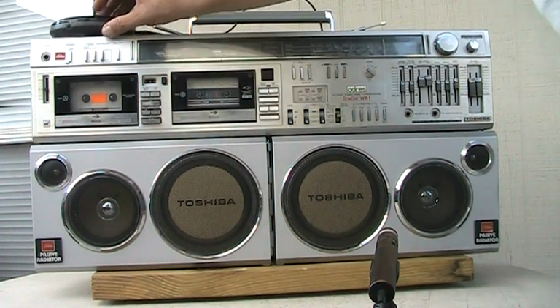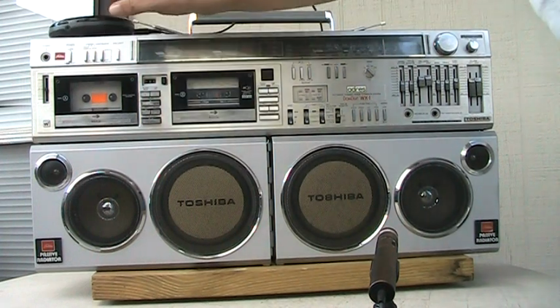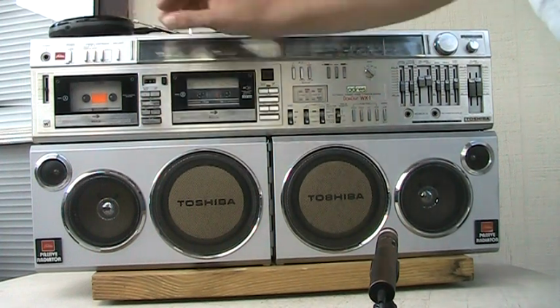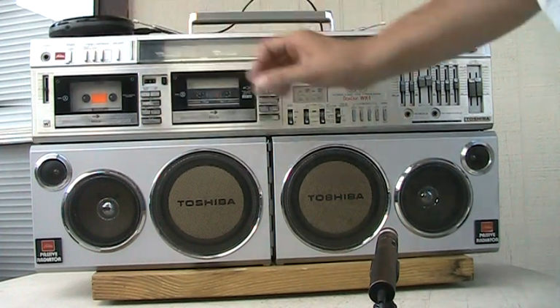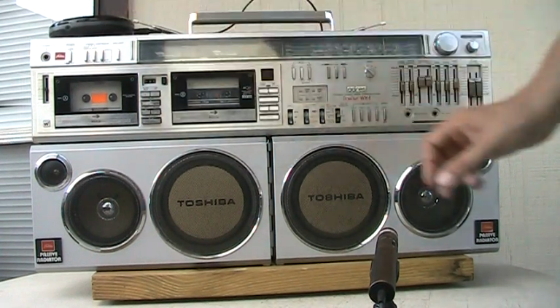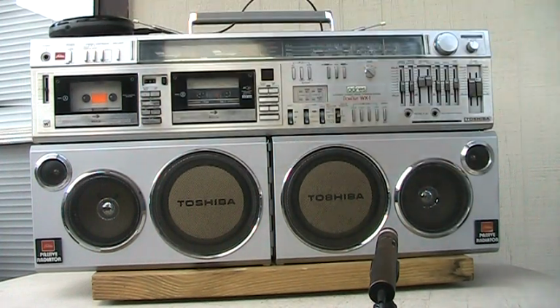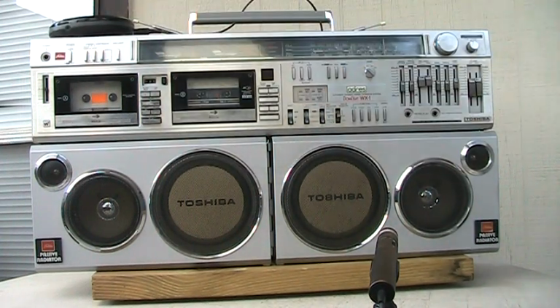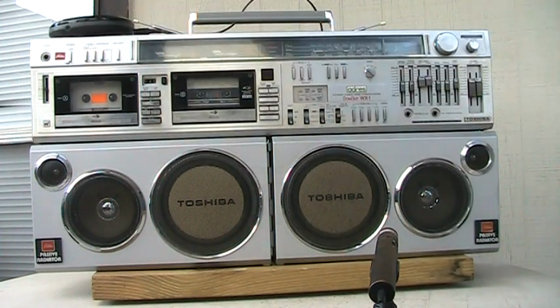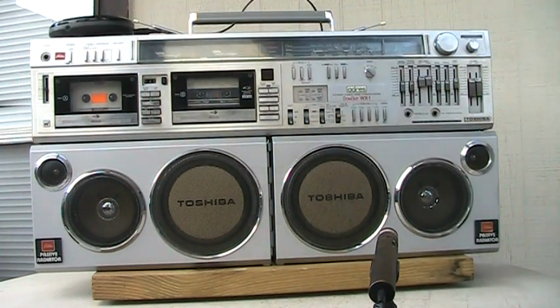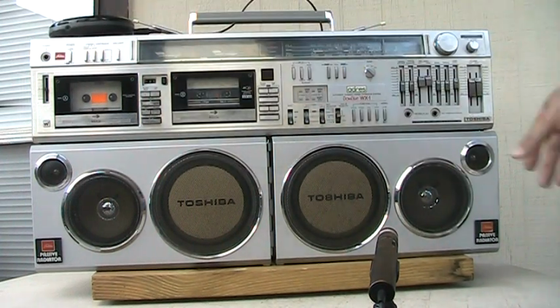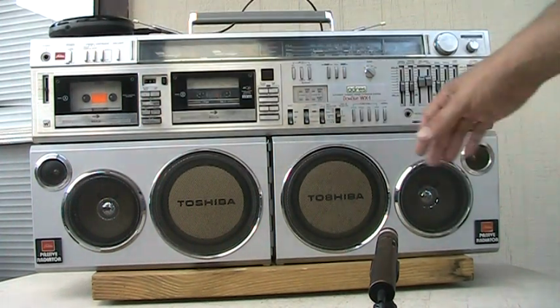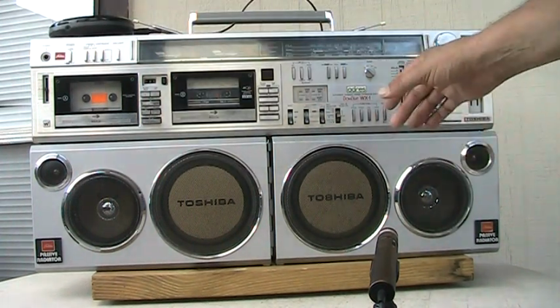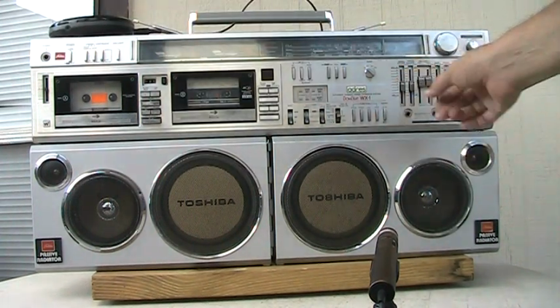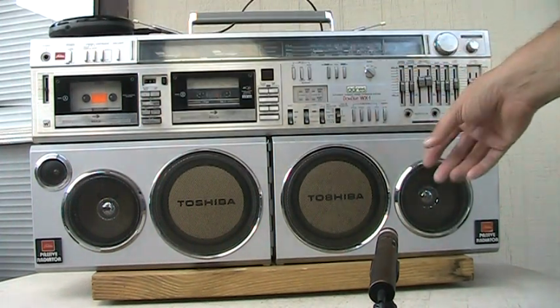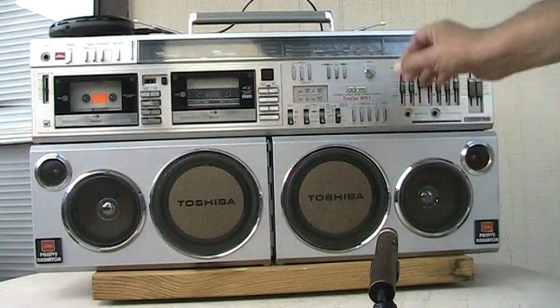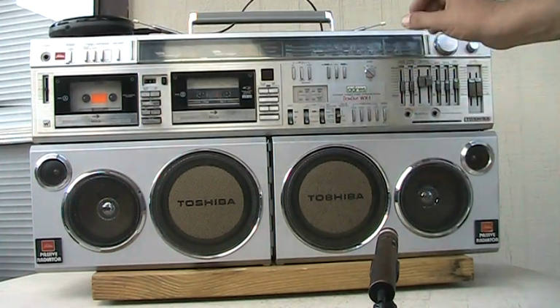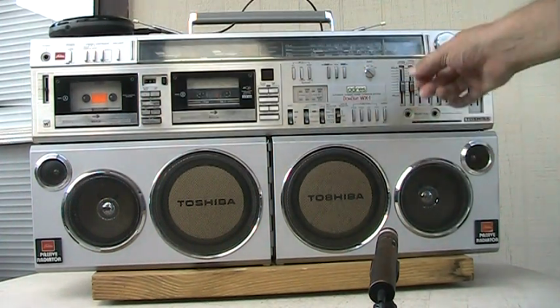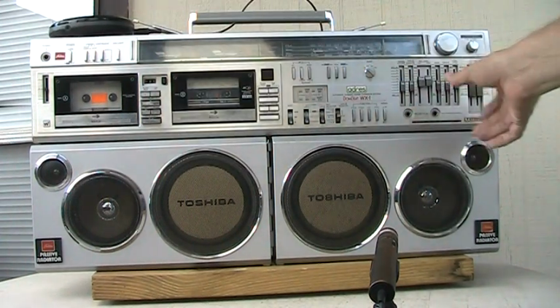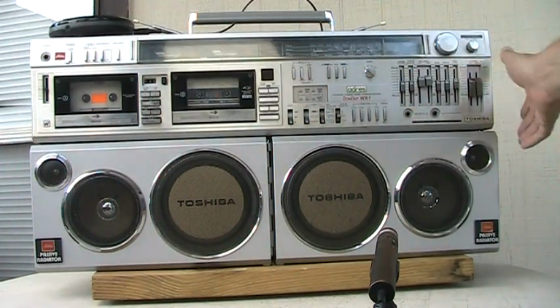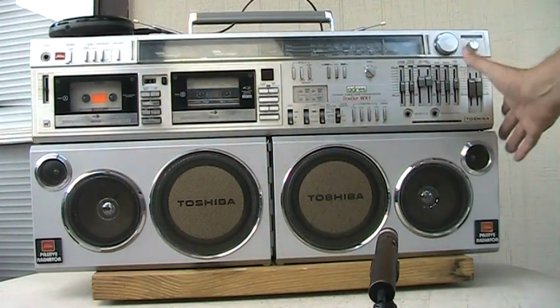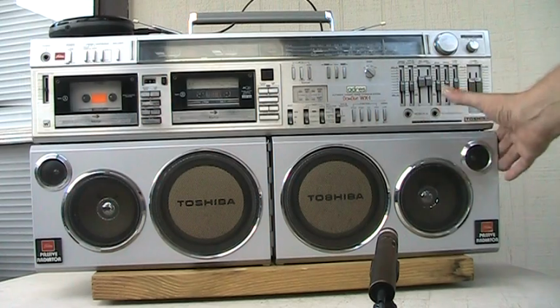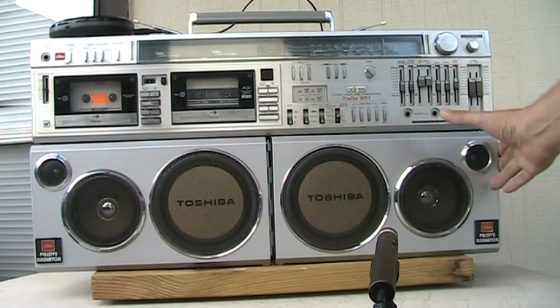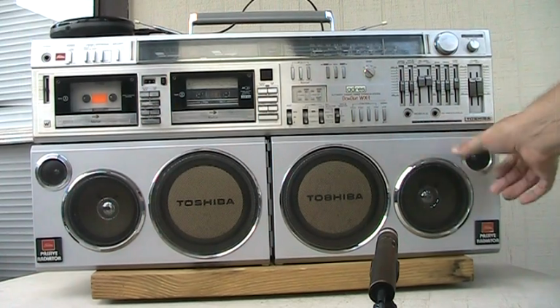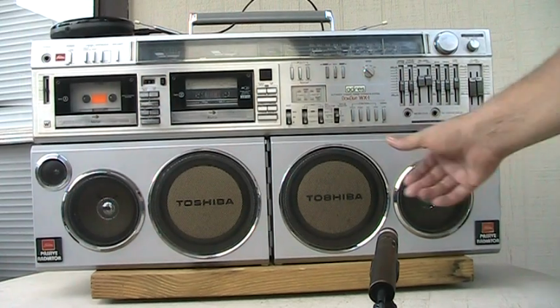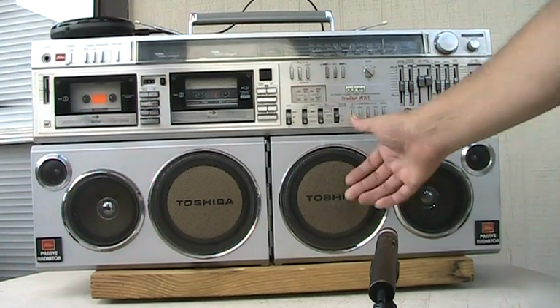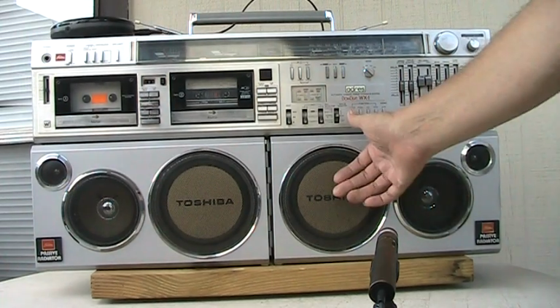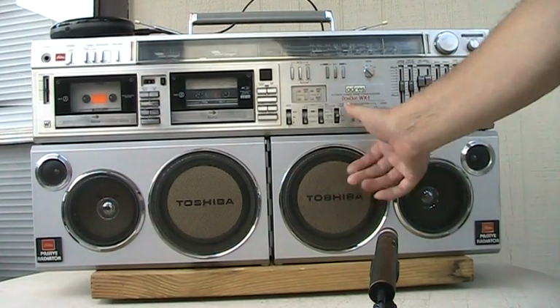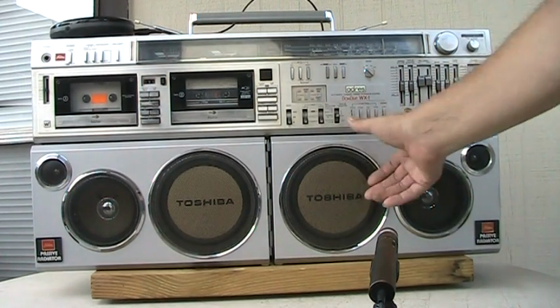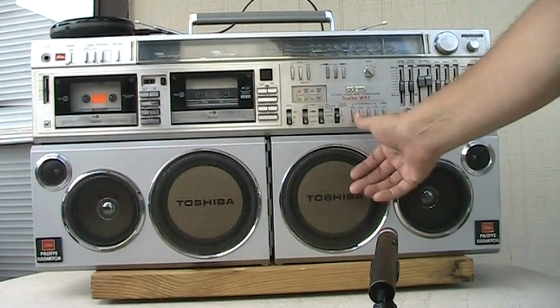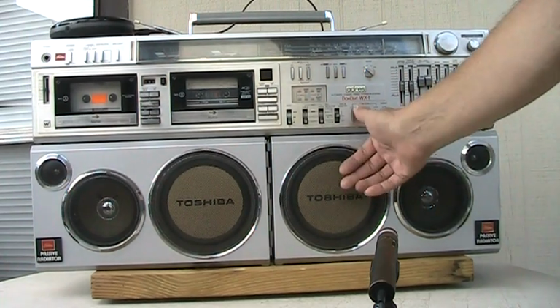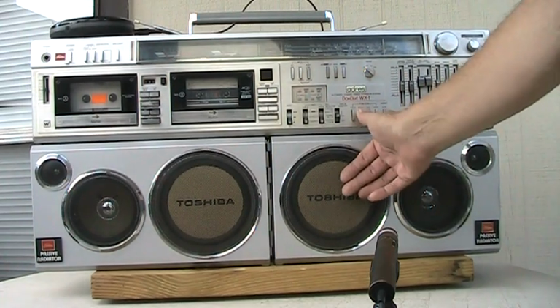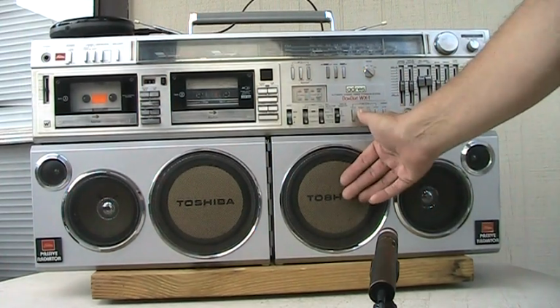Alright, enough of that. Let's try the radio — see, here's the radio, hit the radio button.